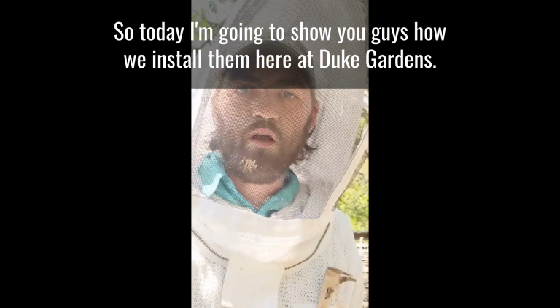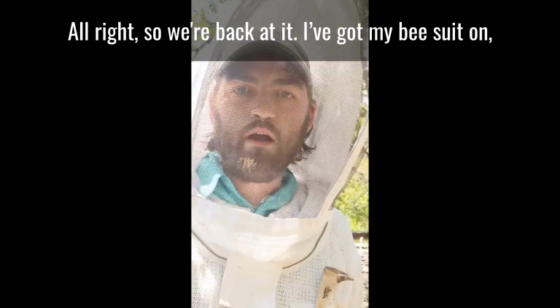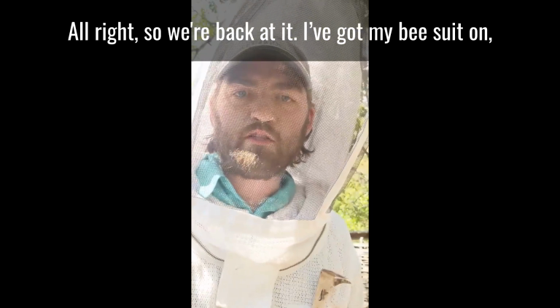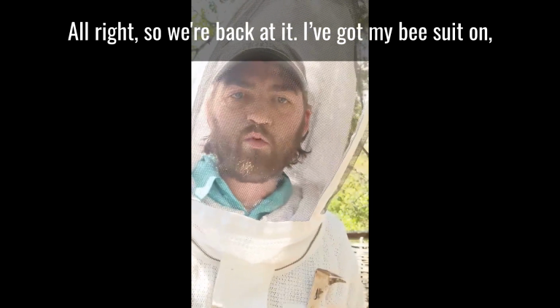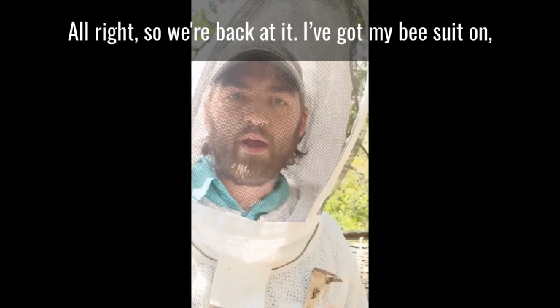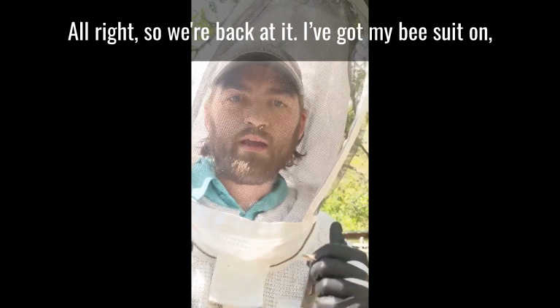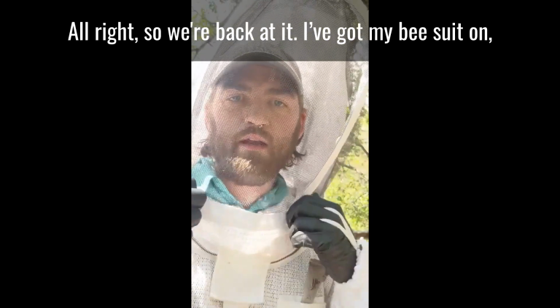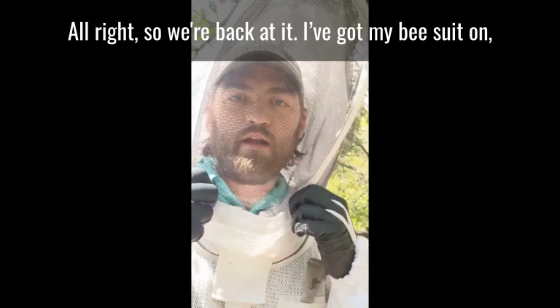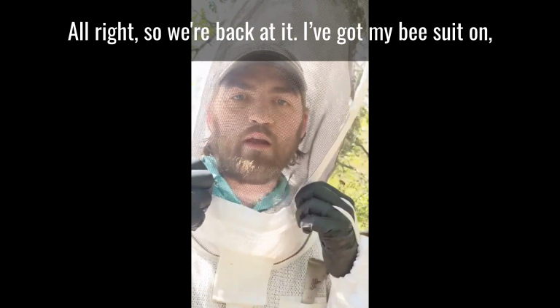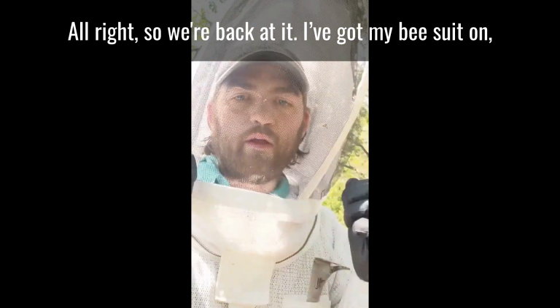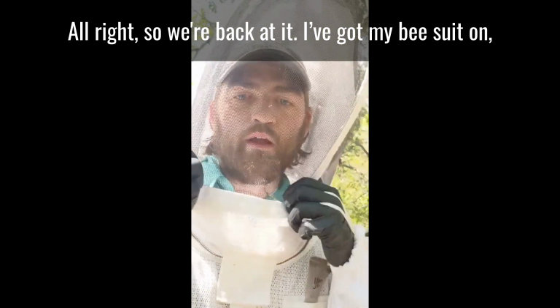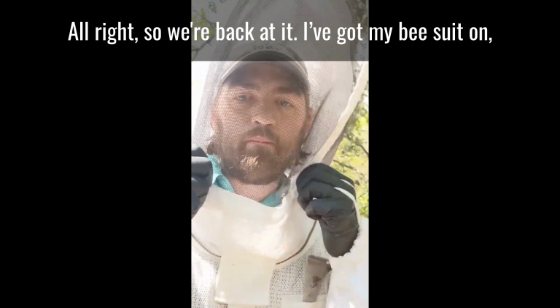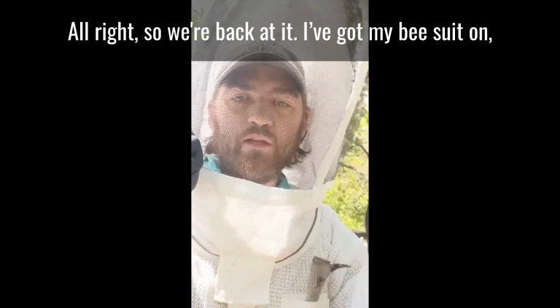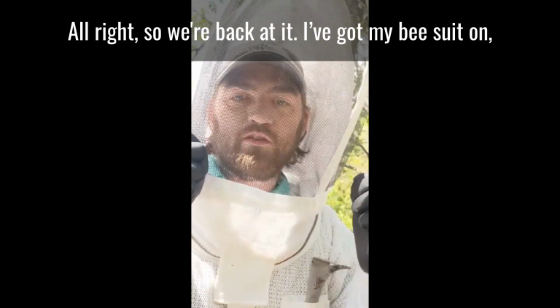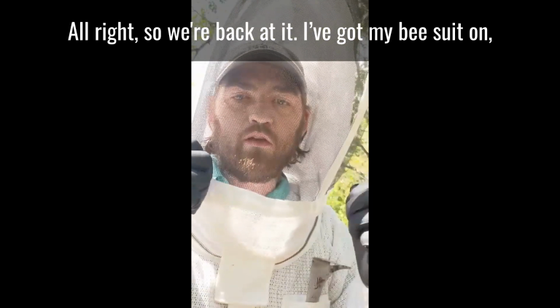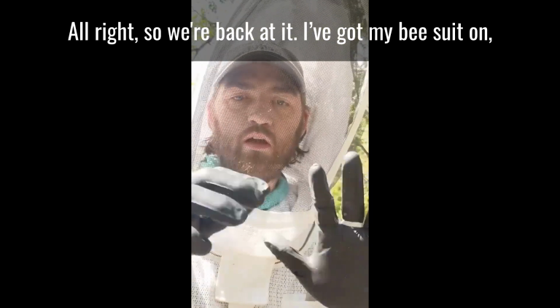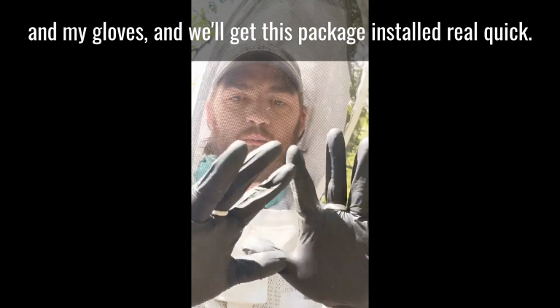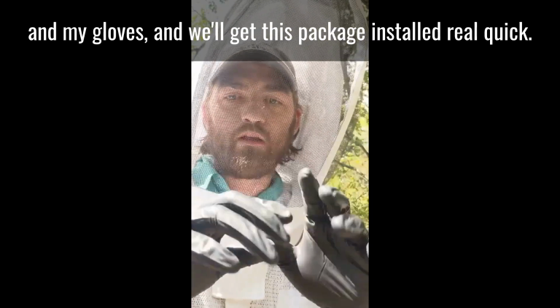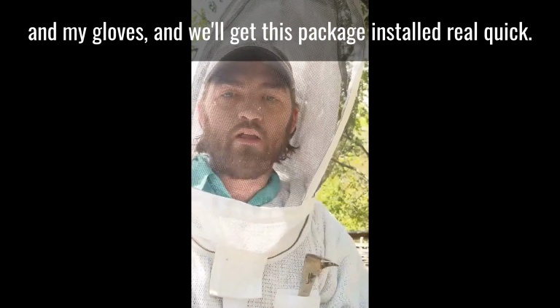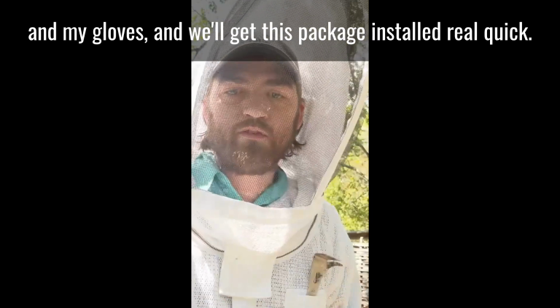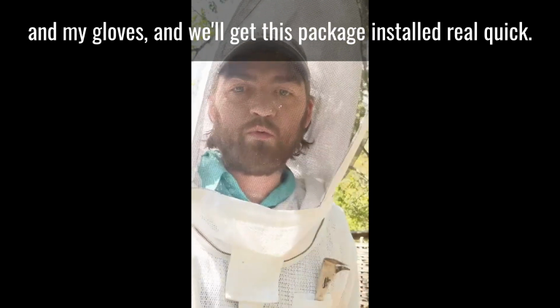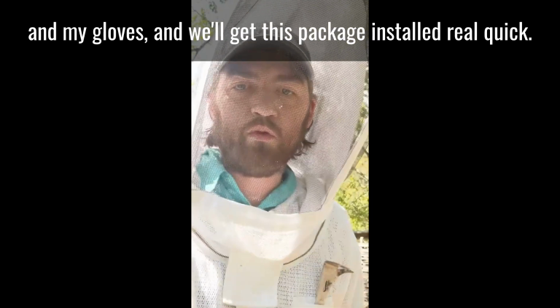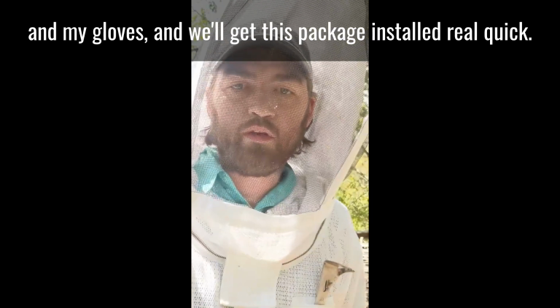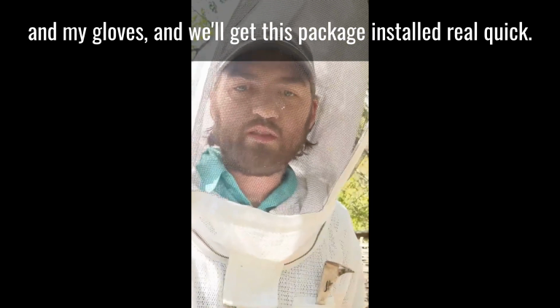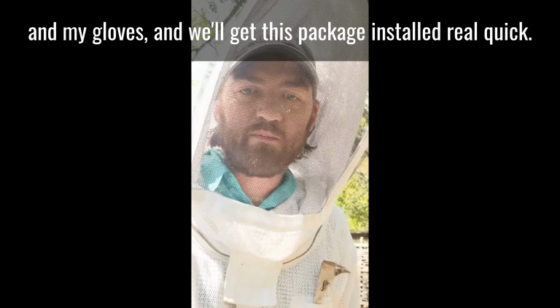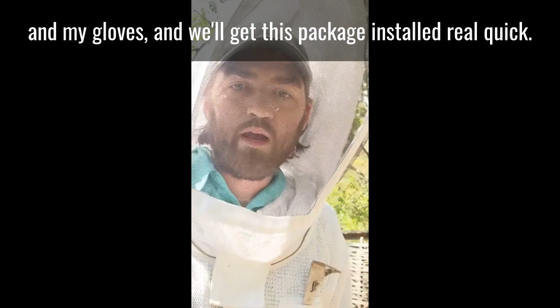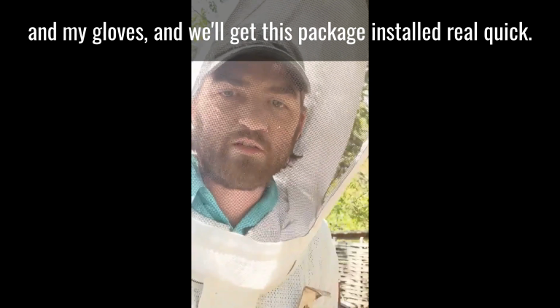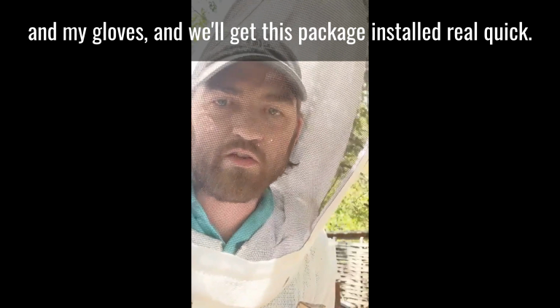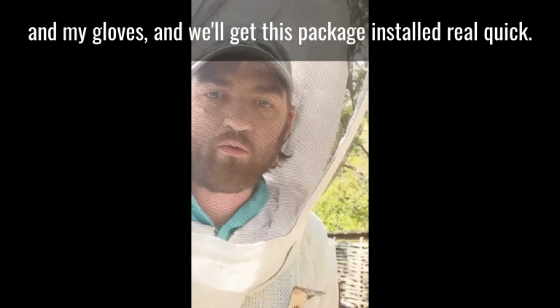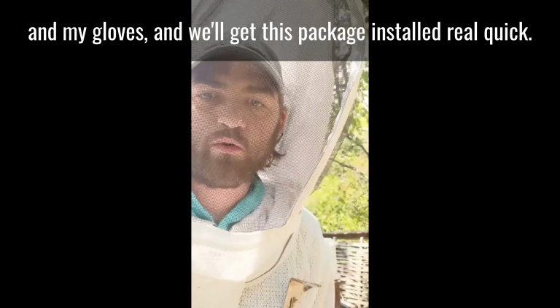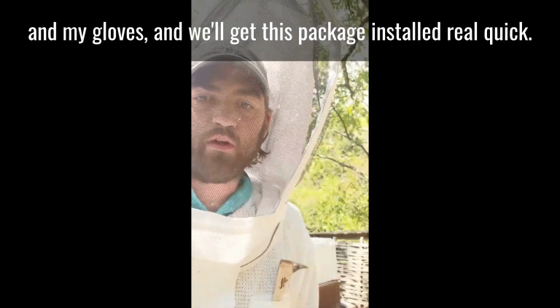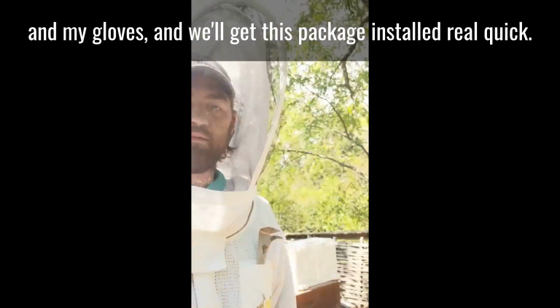All right, so we're back at it. I got my bee suit on and my gloves and we'll get this package installed real quick.